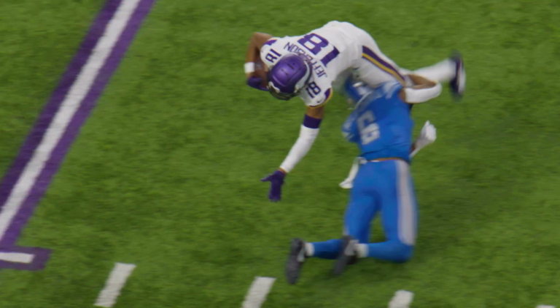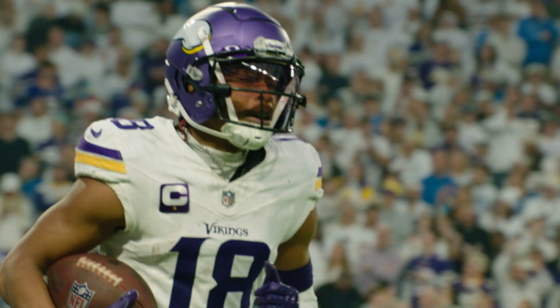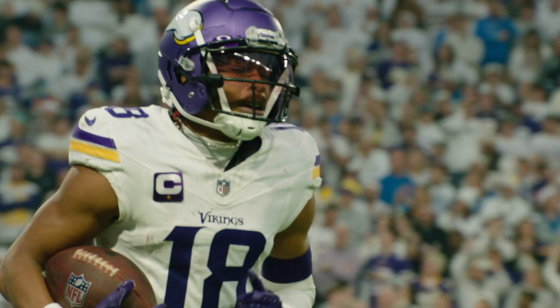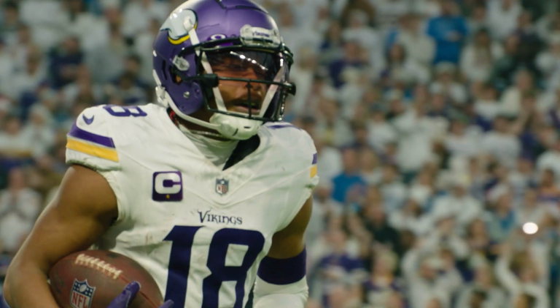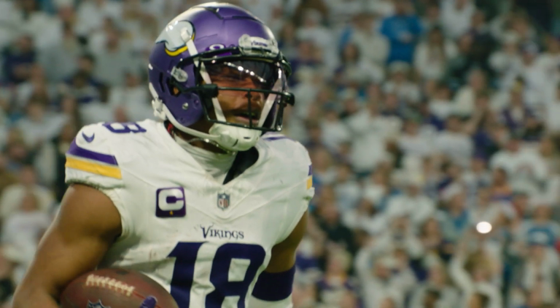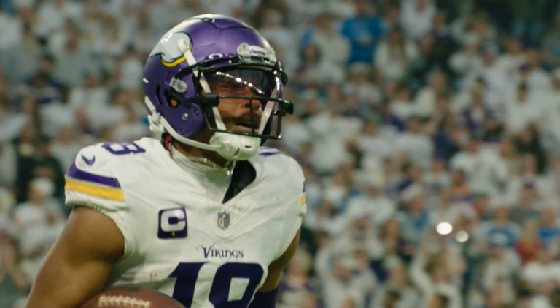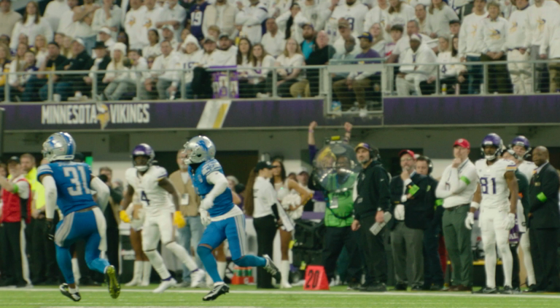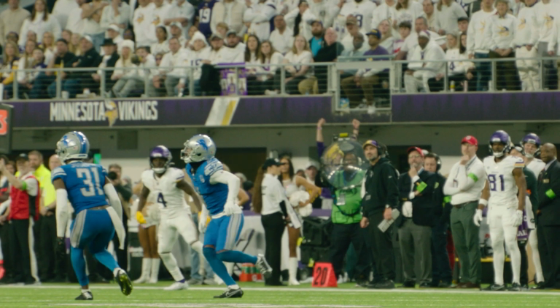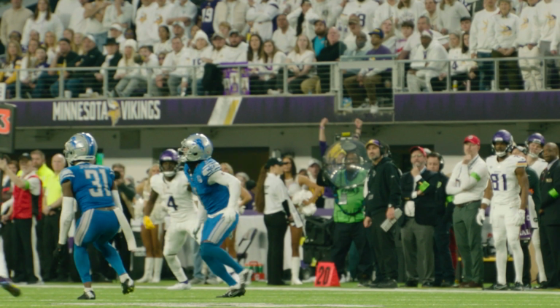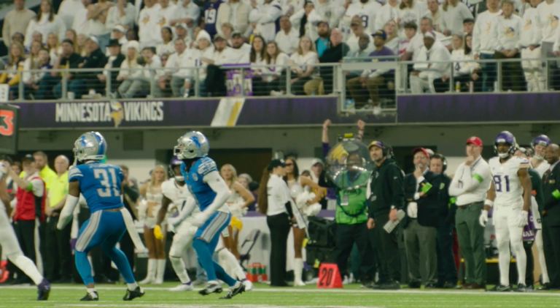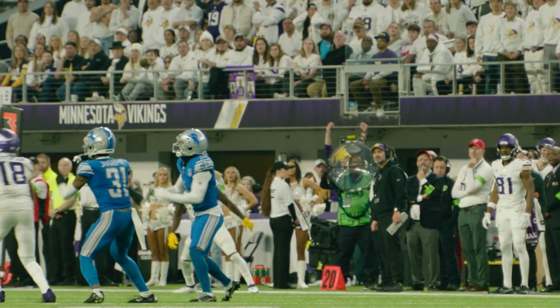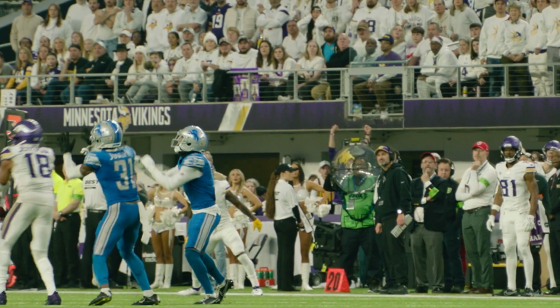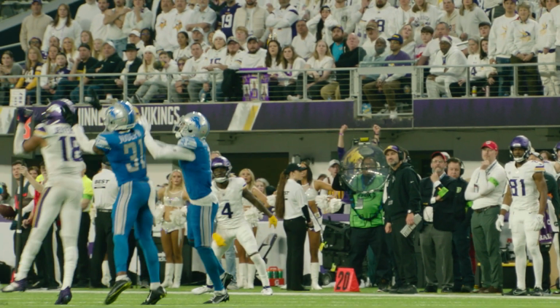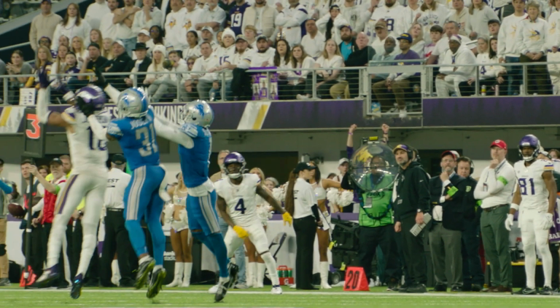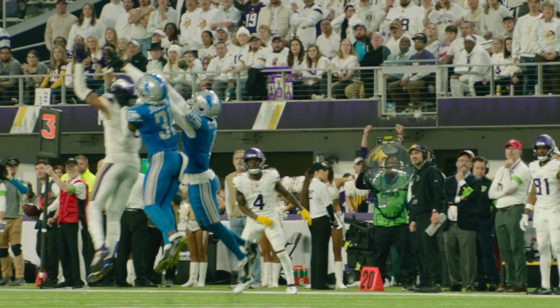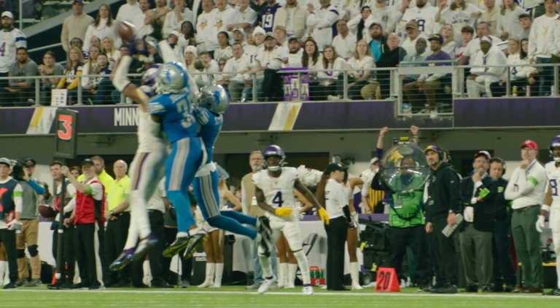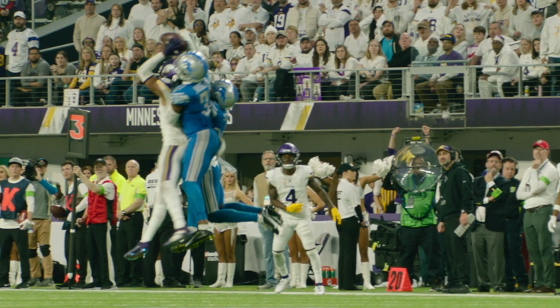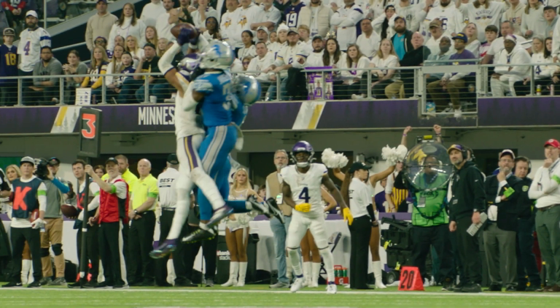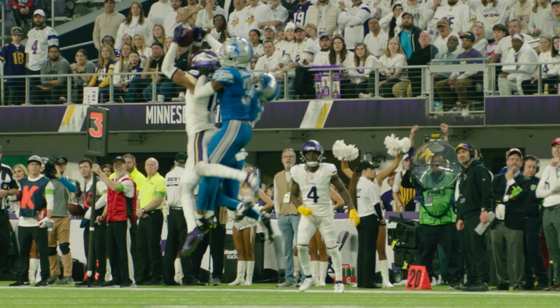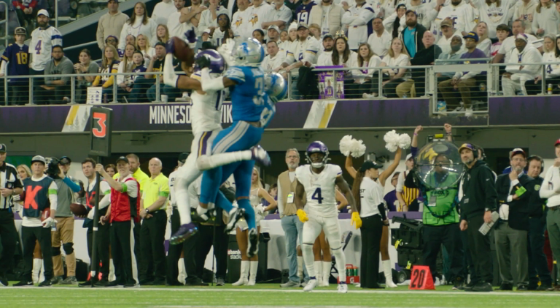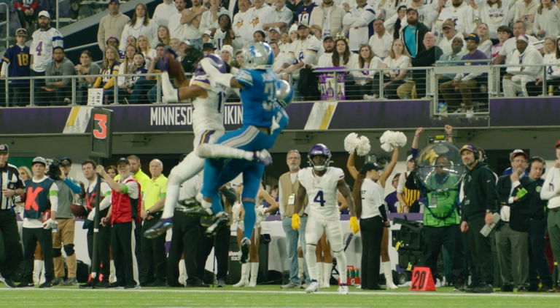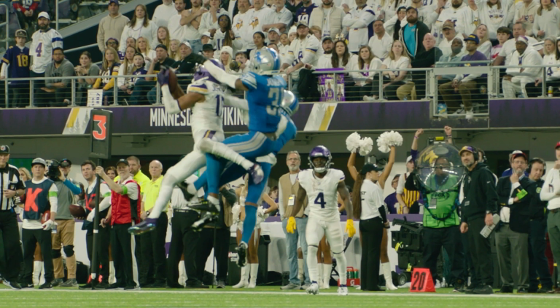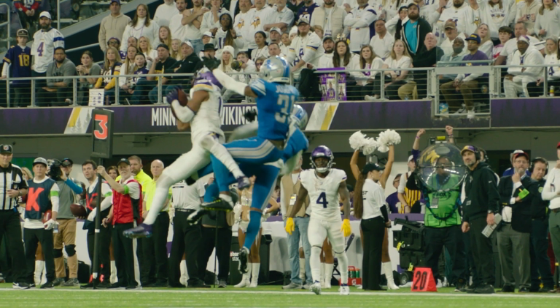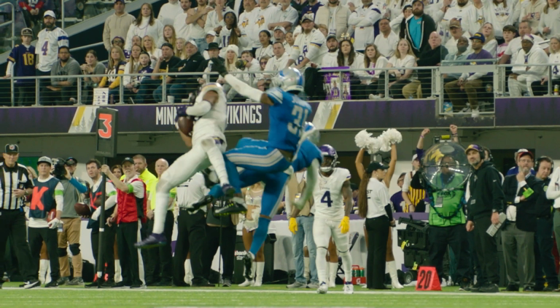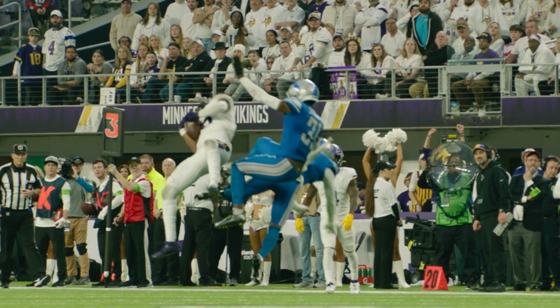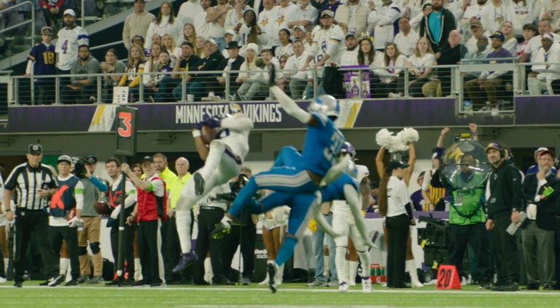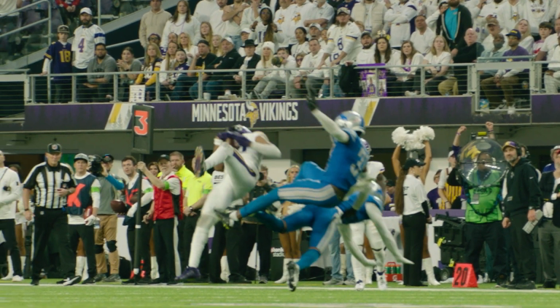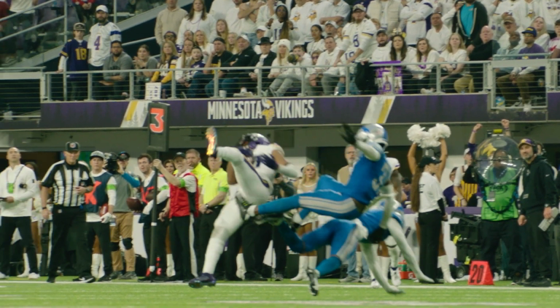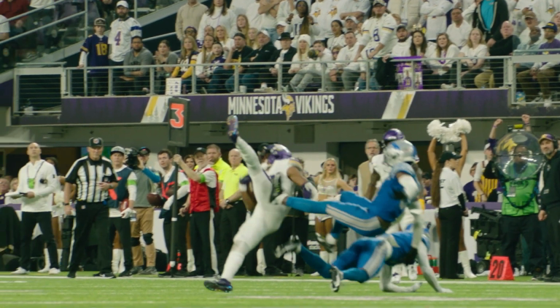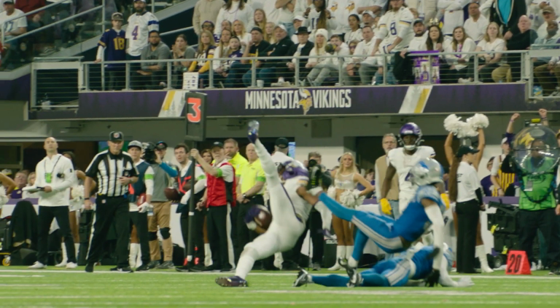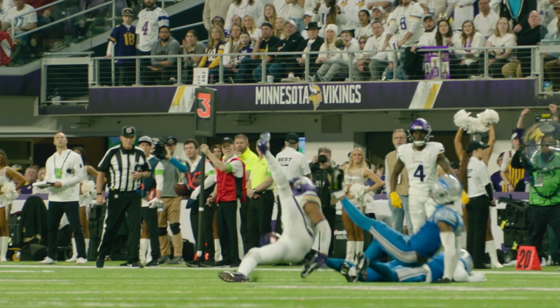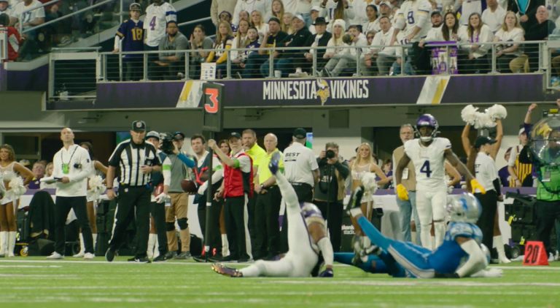He's gonna throw deep to Jefferson. And J.J. went up and got it! Now the 4-2!